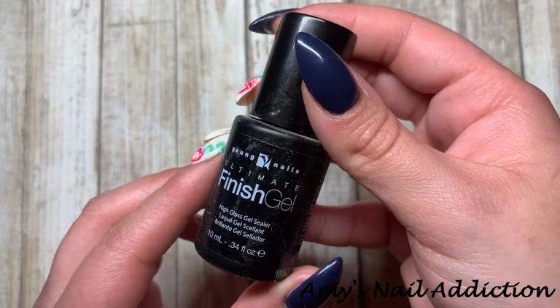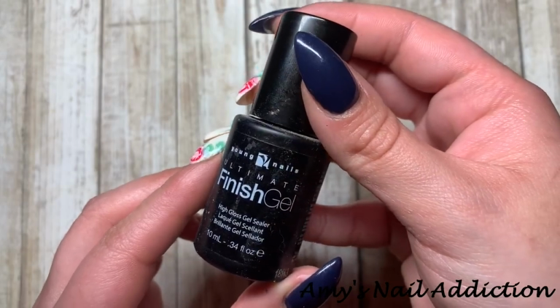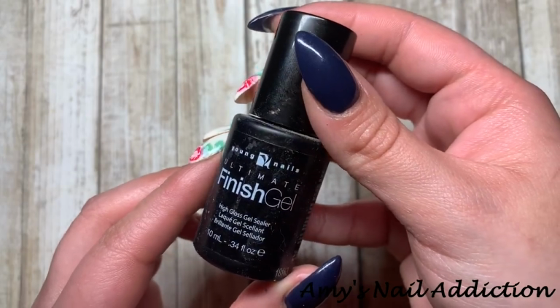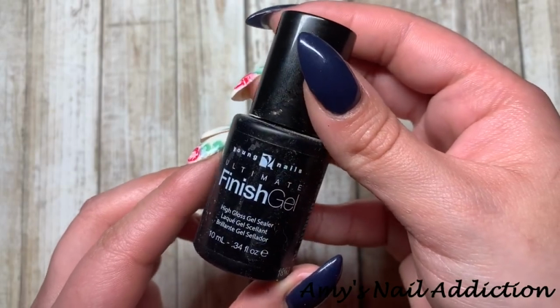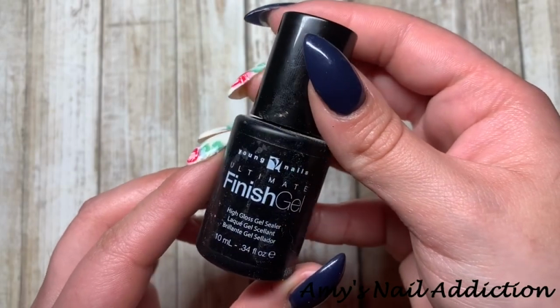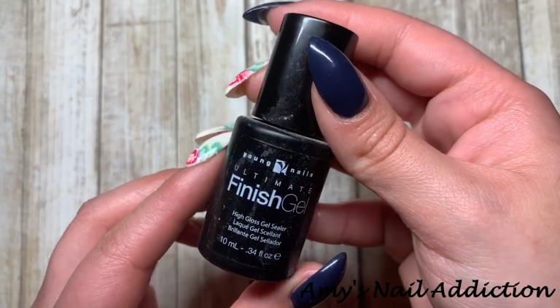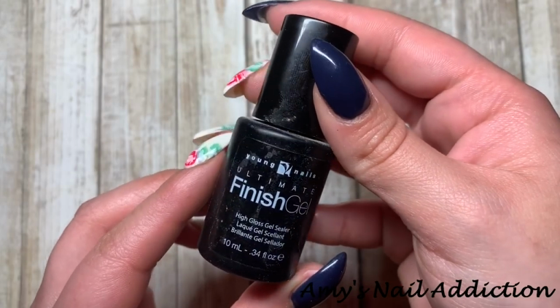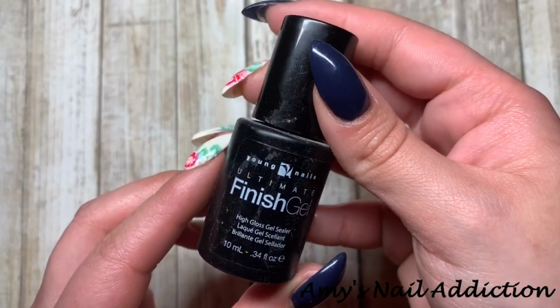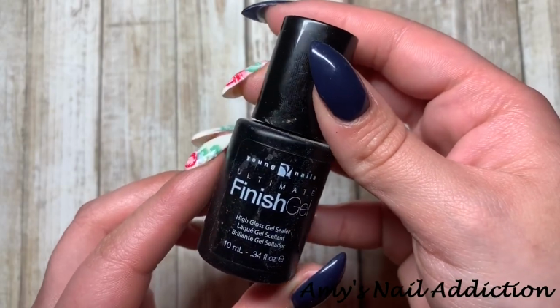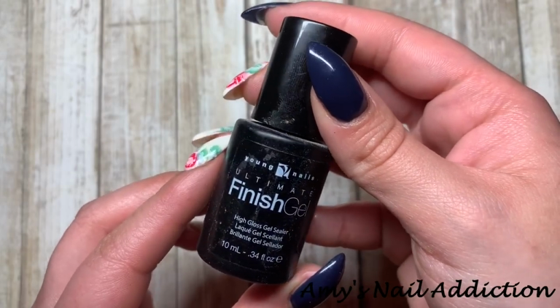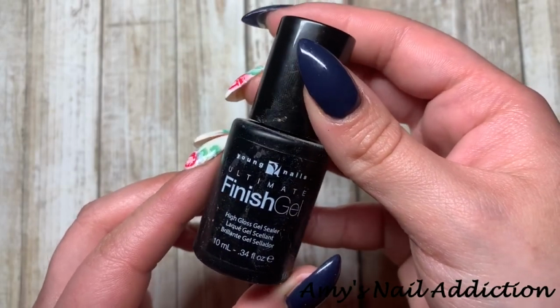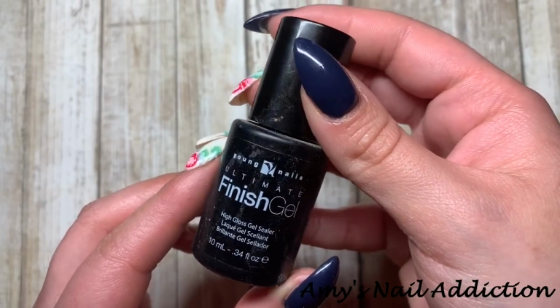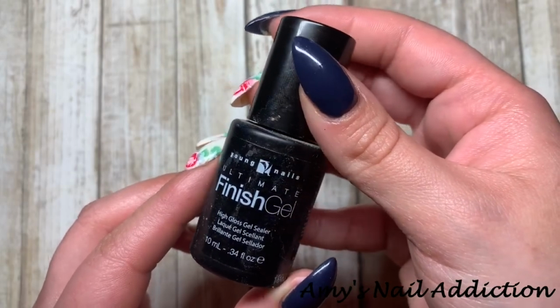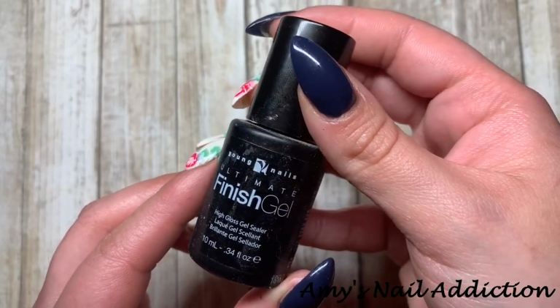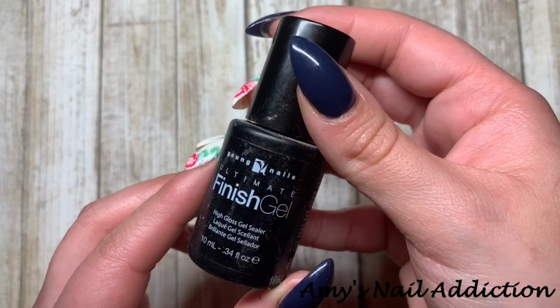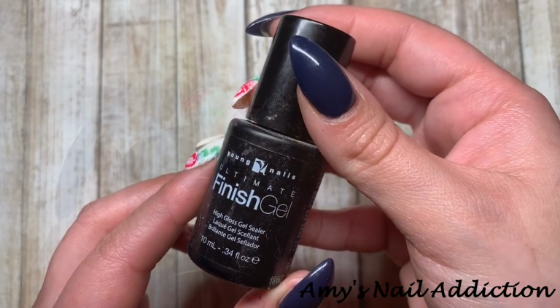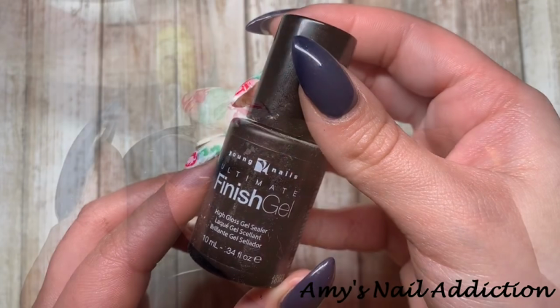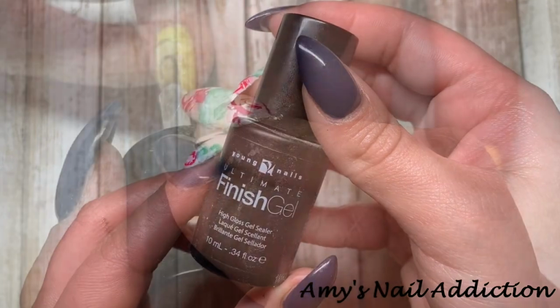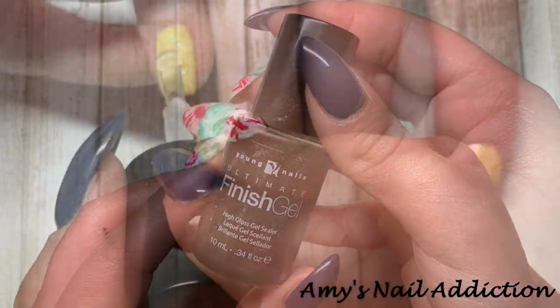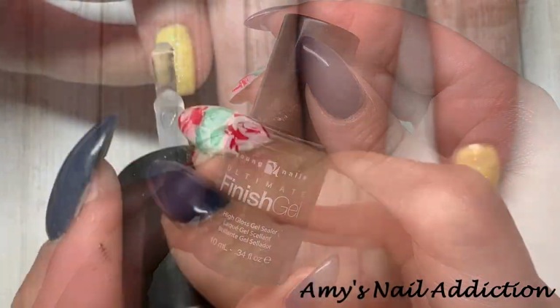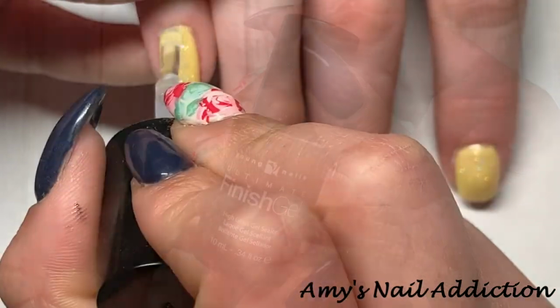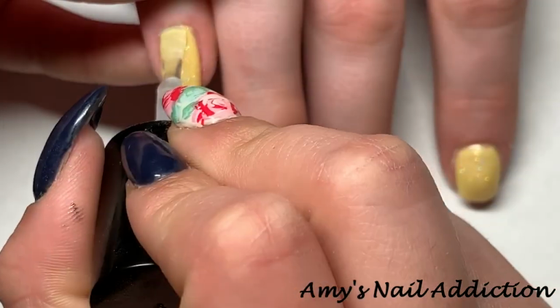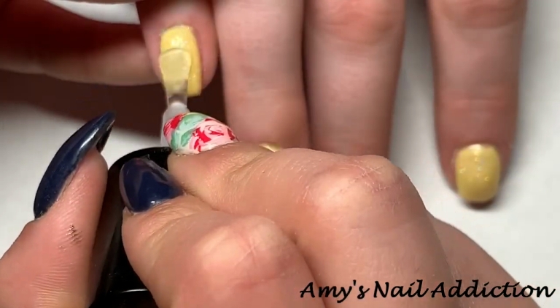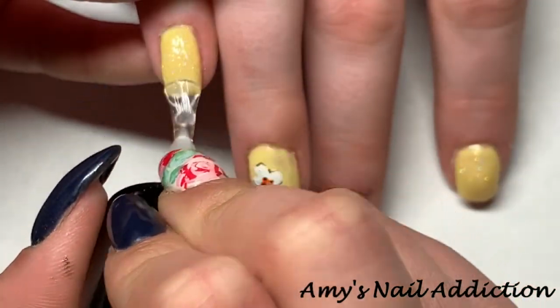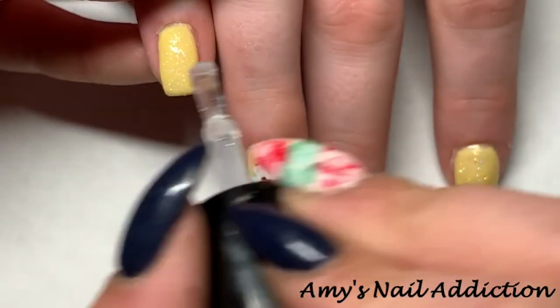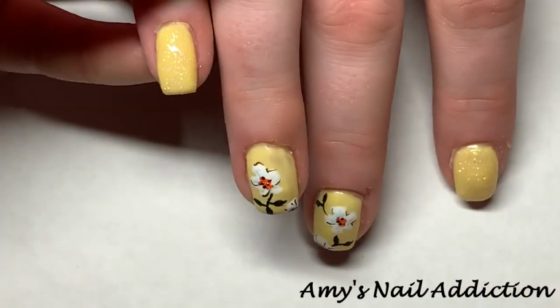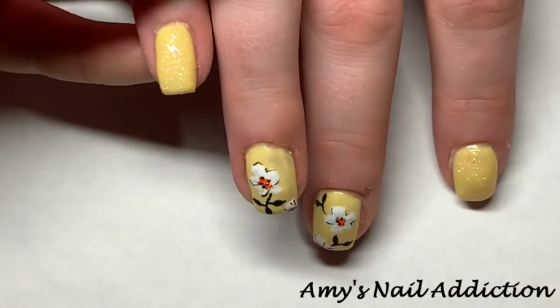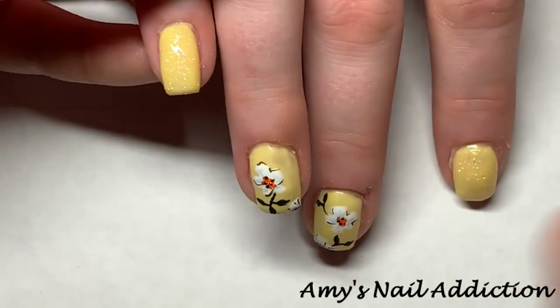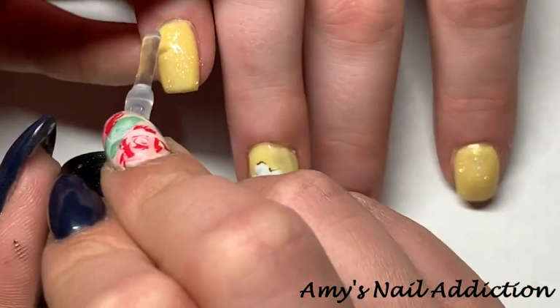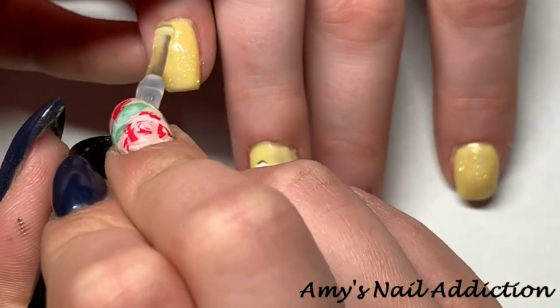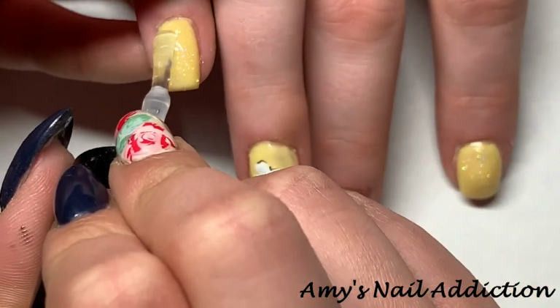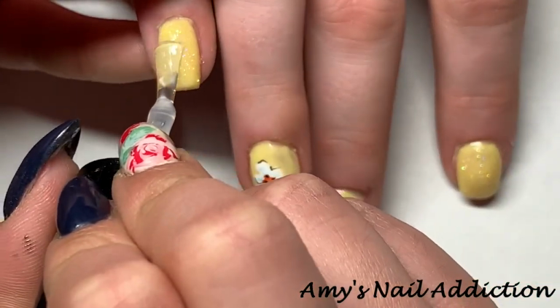And now it's time for top coat. Today we'll be using my Young Nails High Gloss Gel.